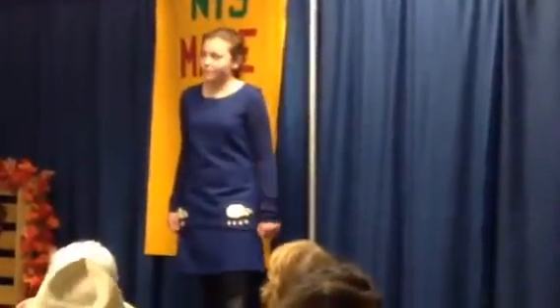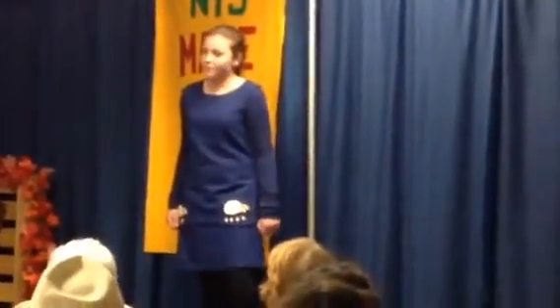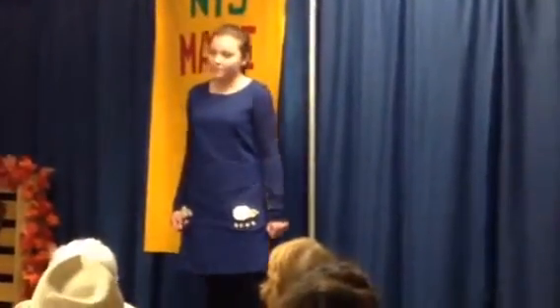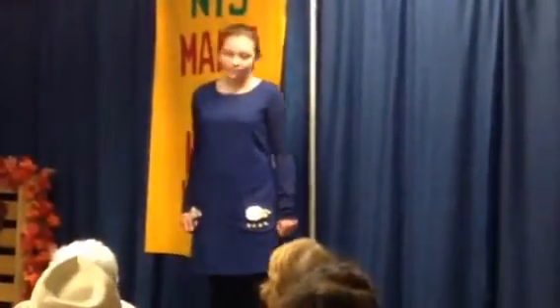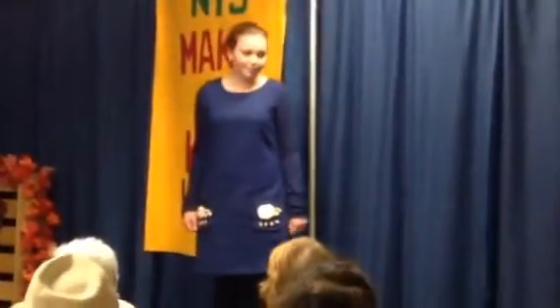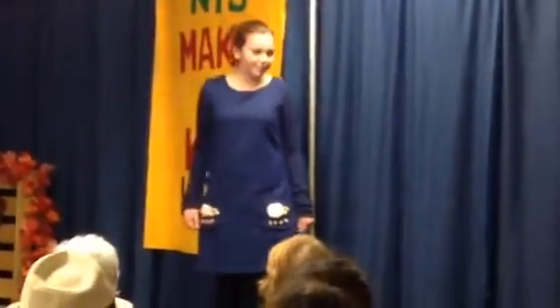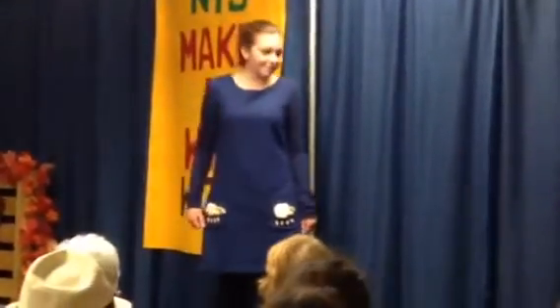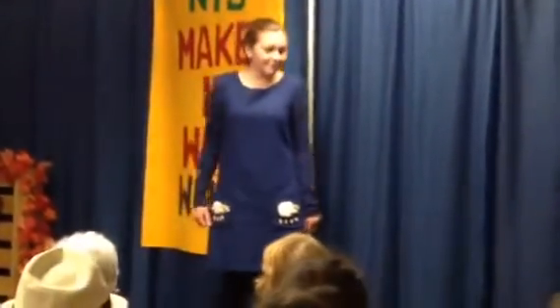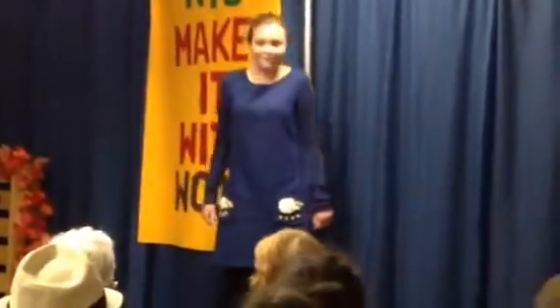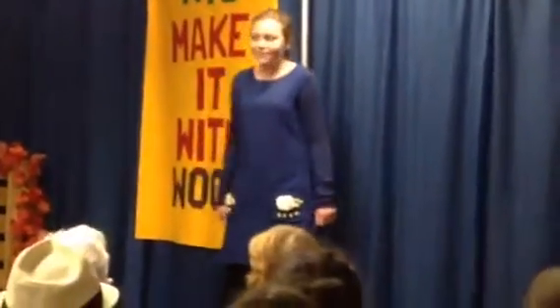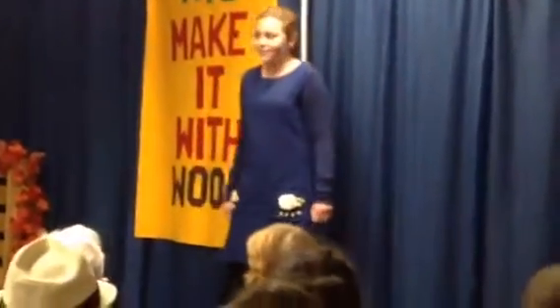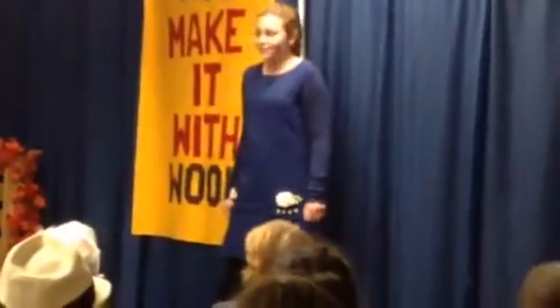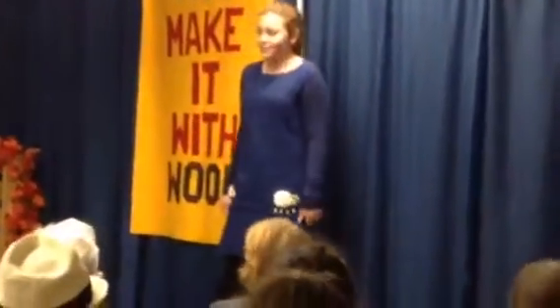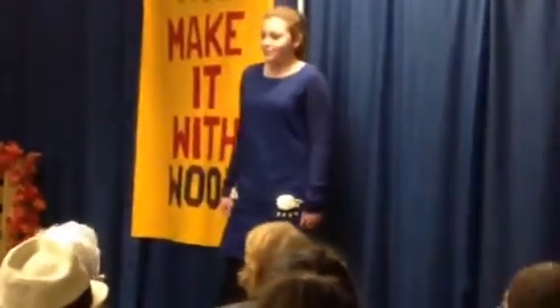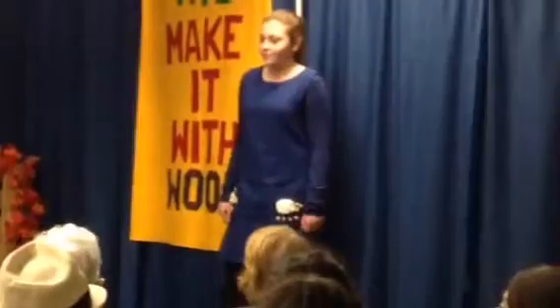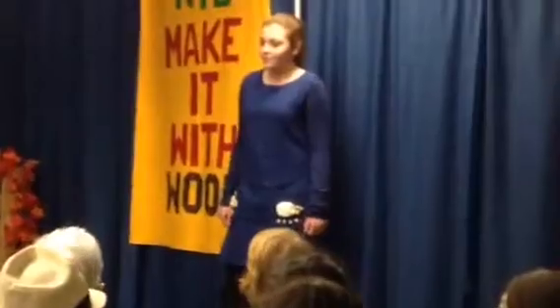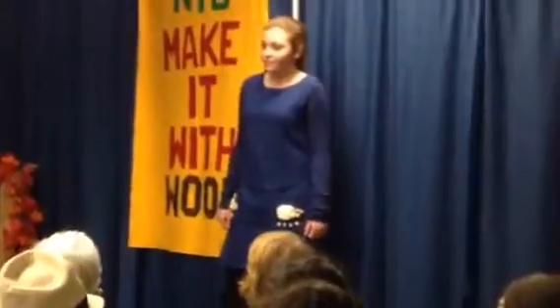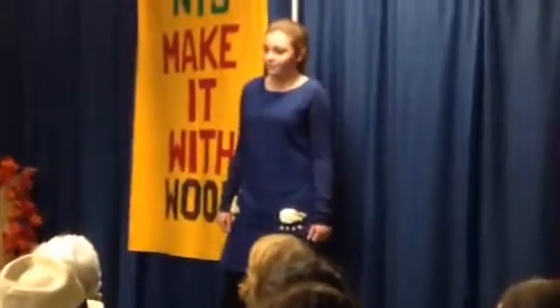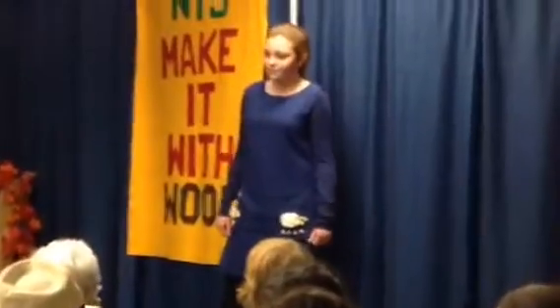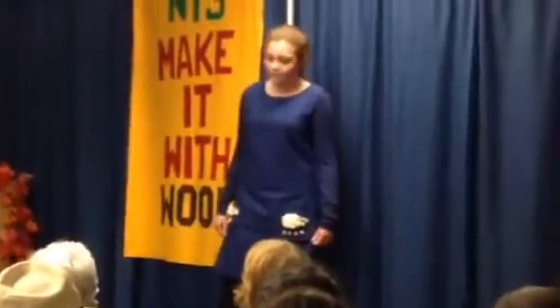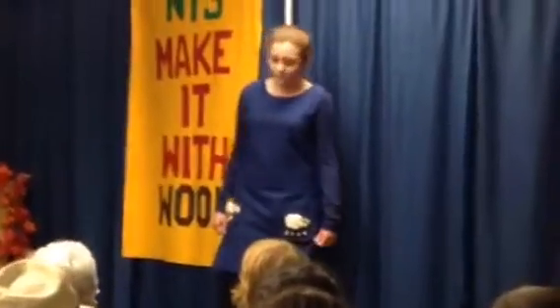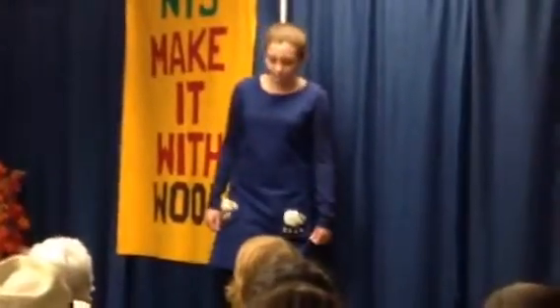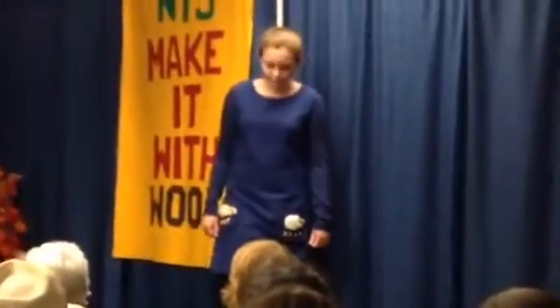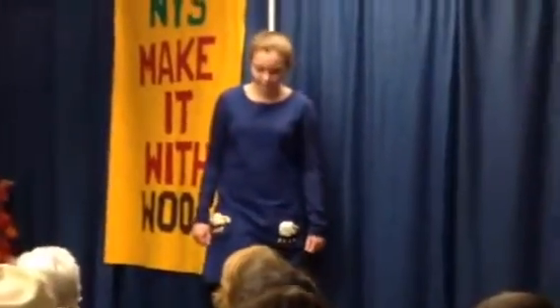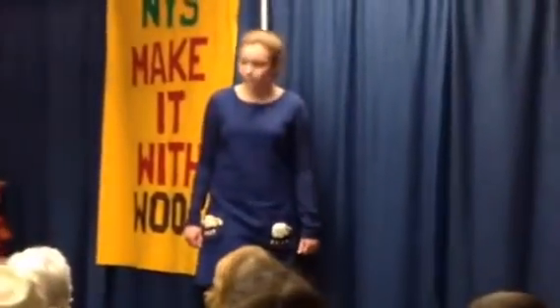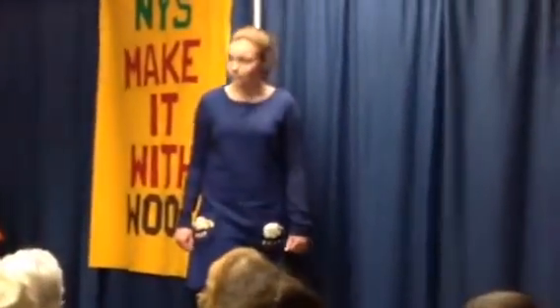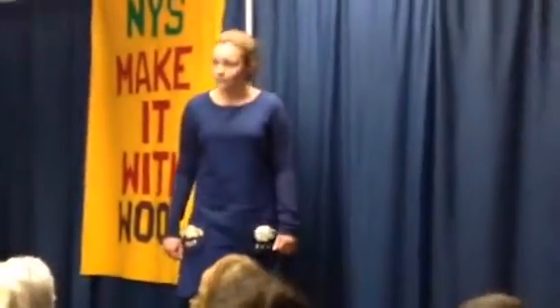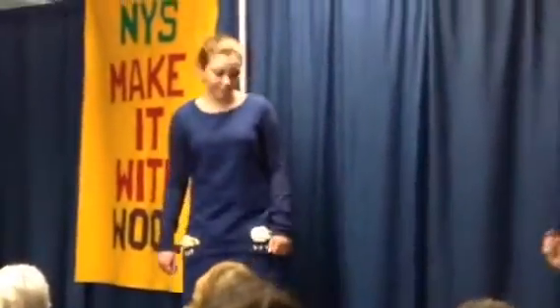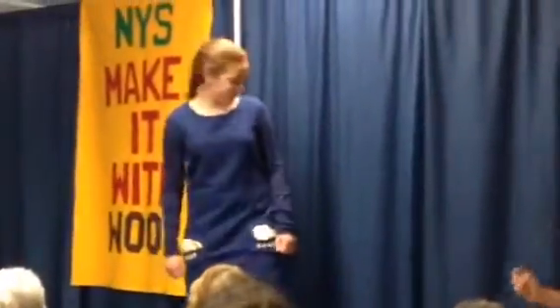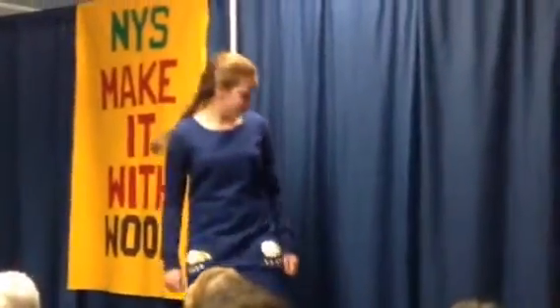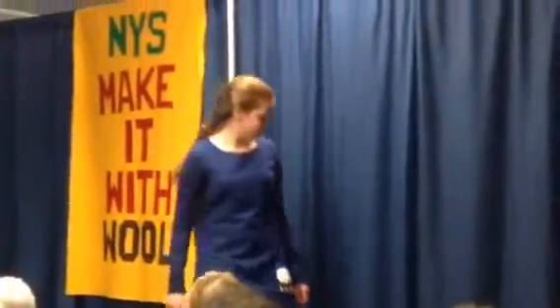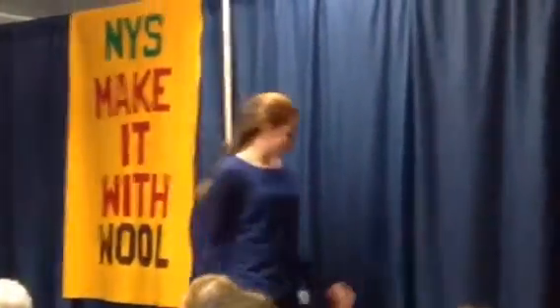Alexandra plans to spend the rest of the day in search of wool for next year's project. Thank you, Alexandra.